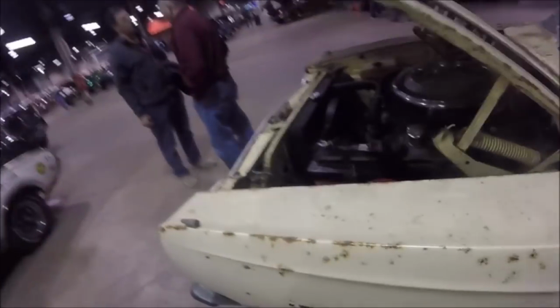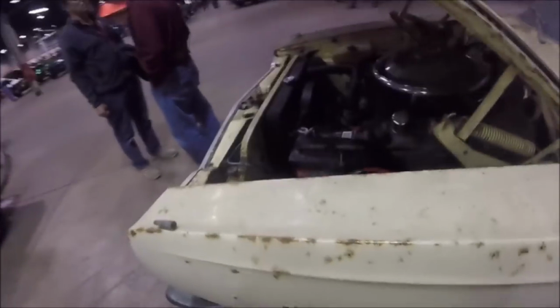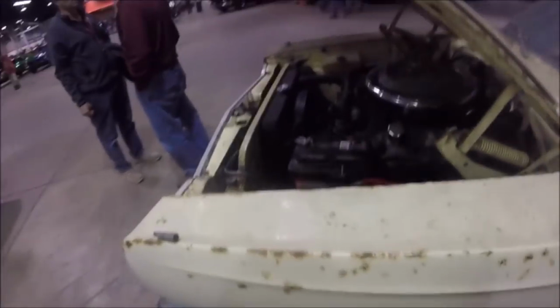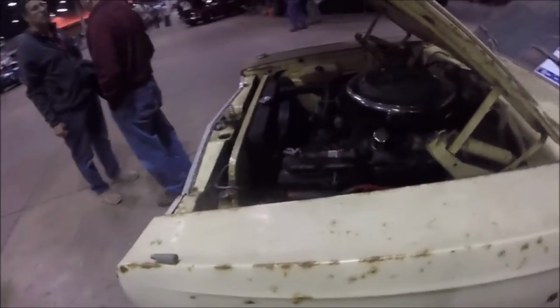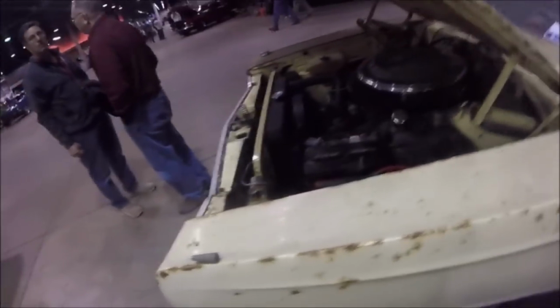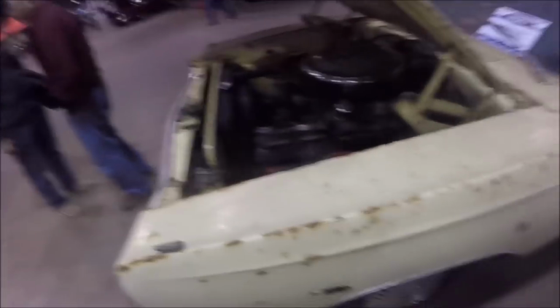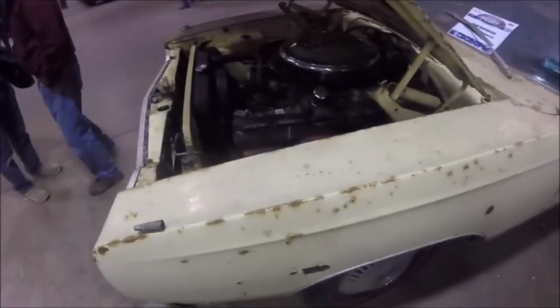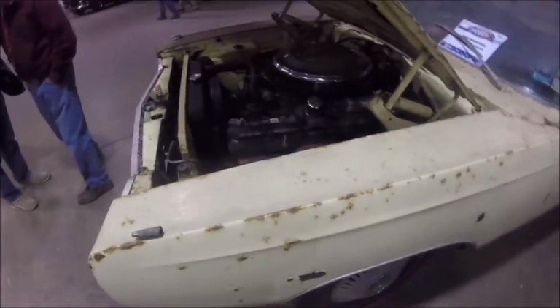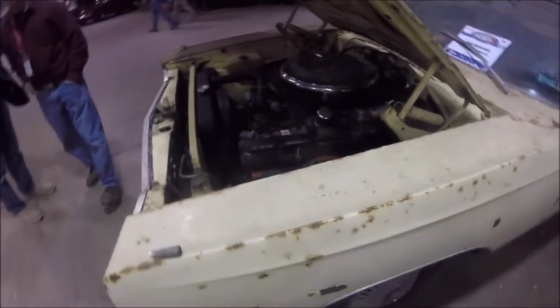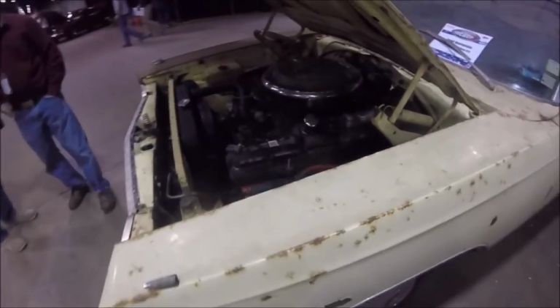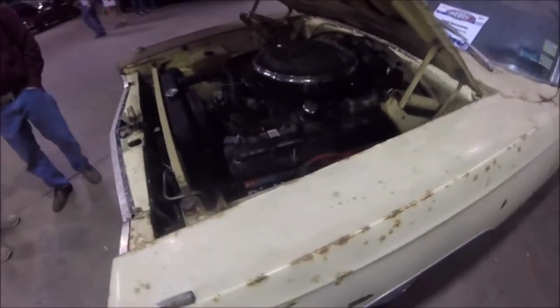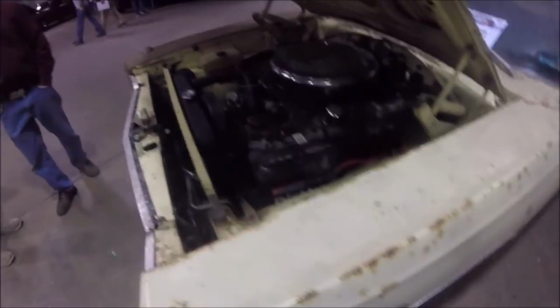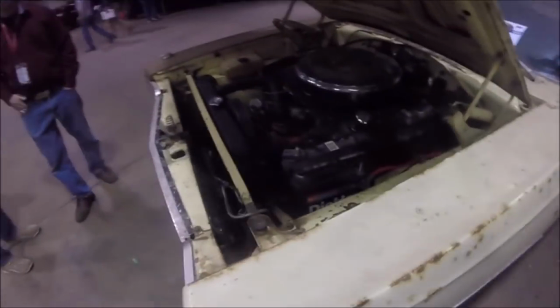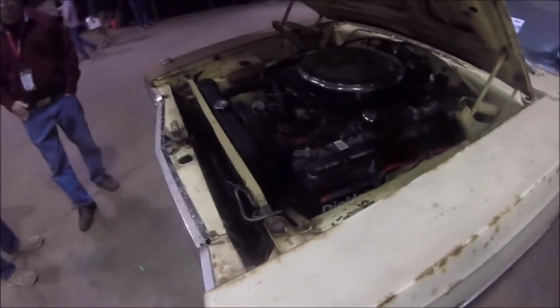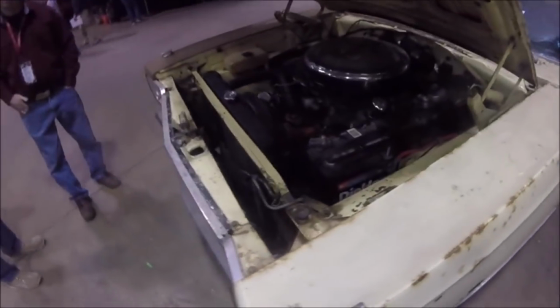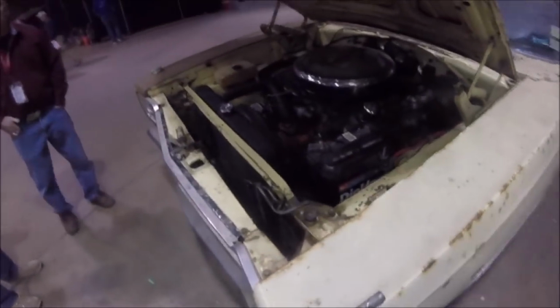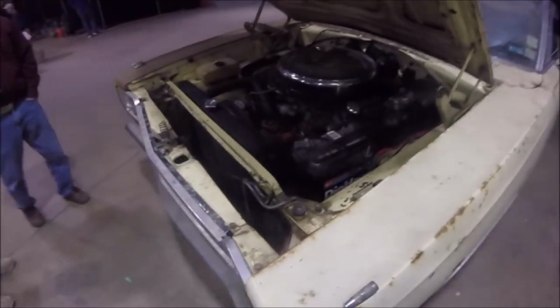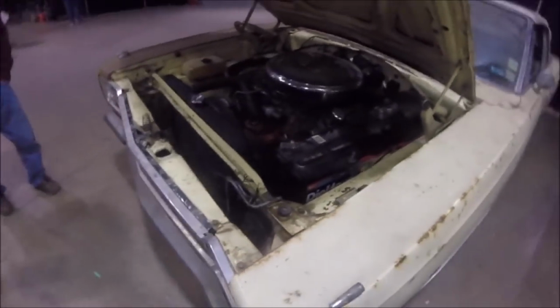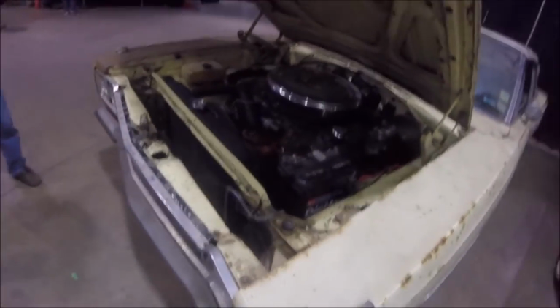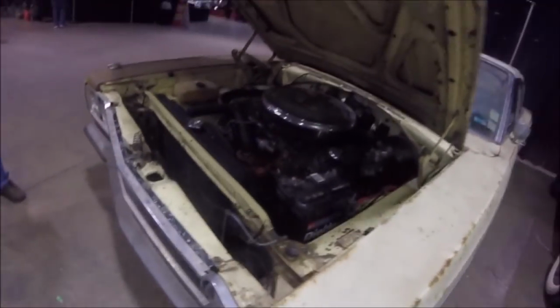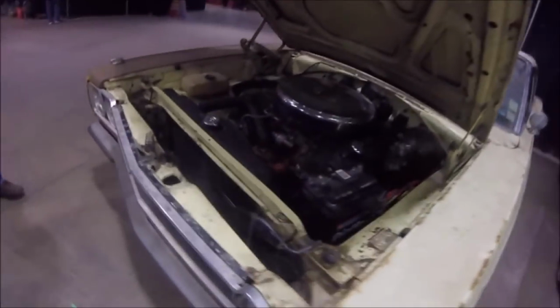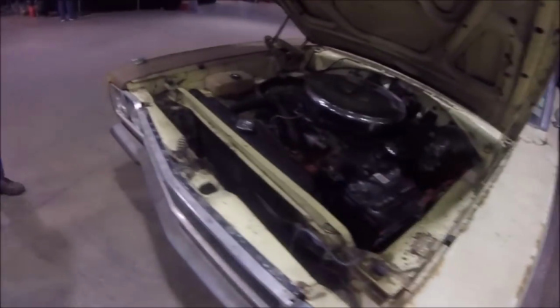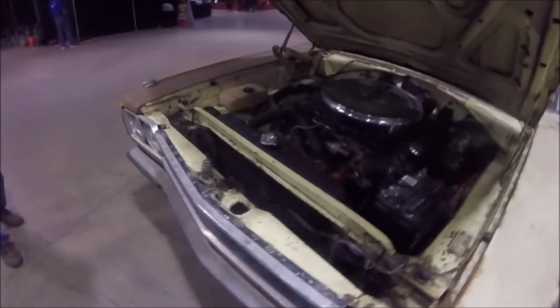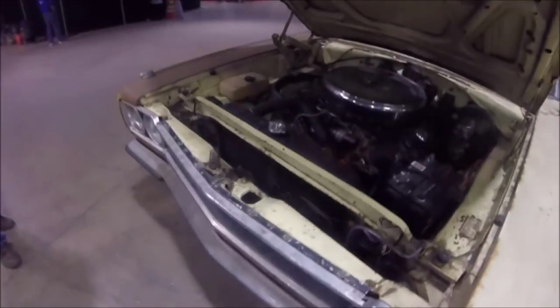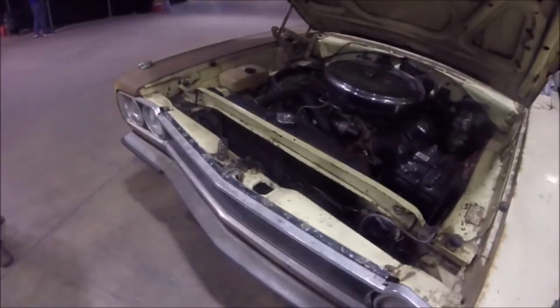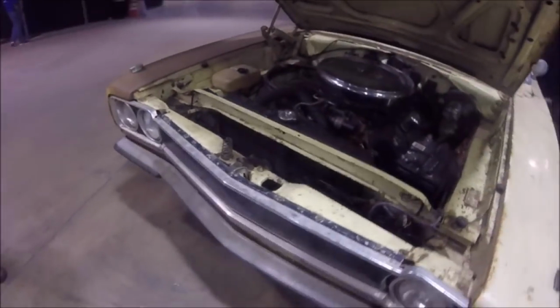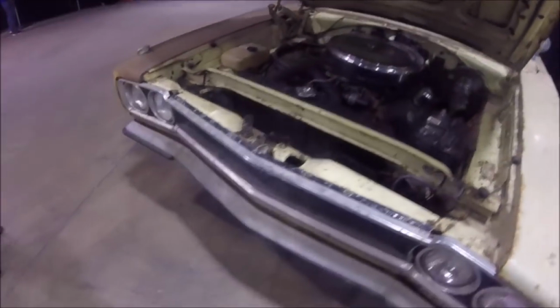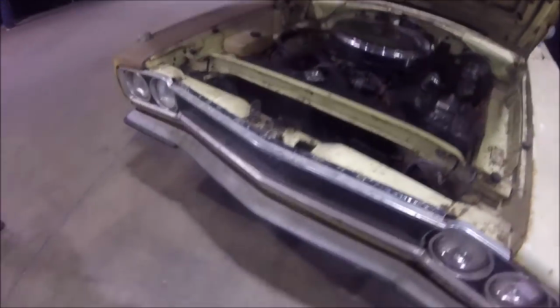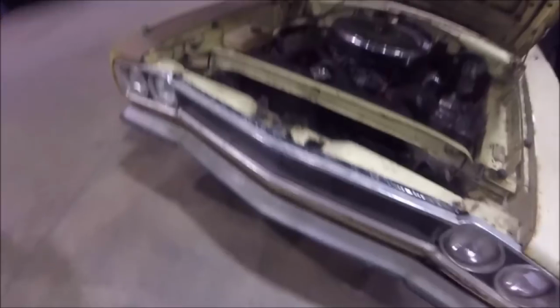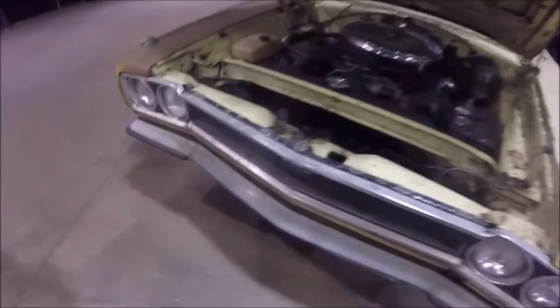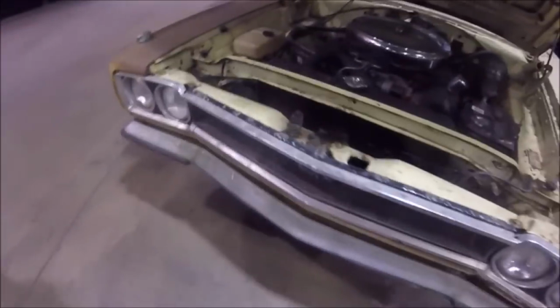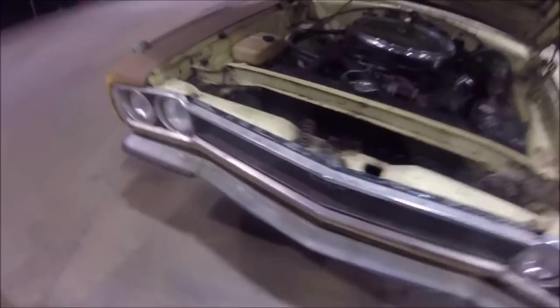Just a good beater — beat around here, beat around there, go to the grocery store. You know, the usual.